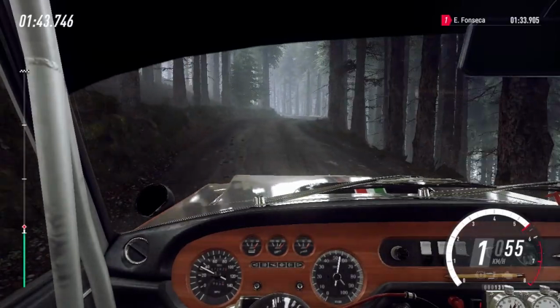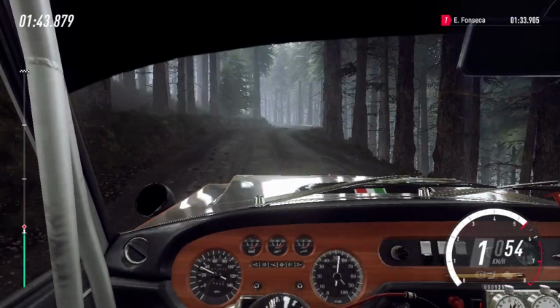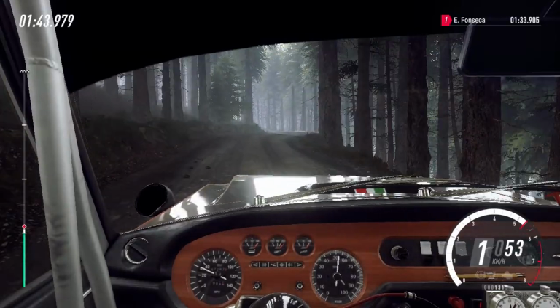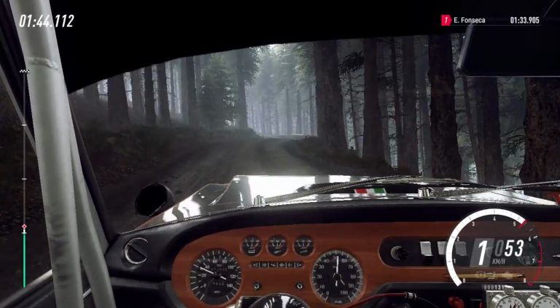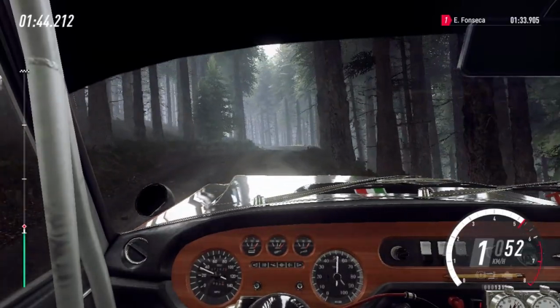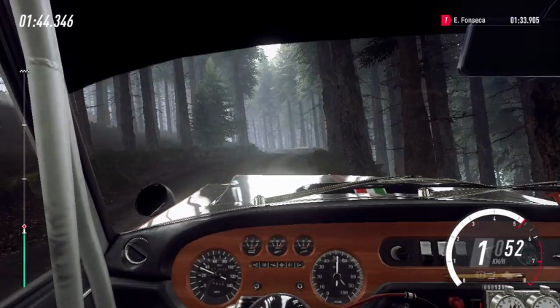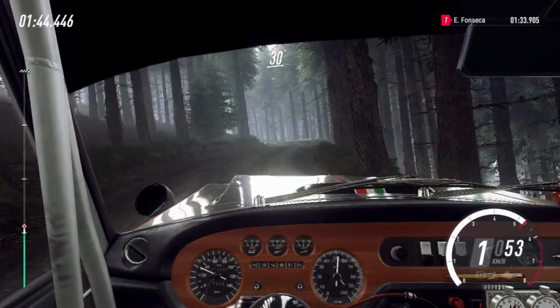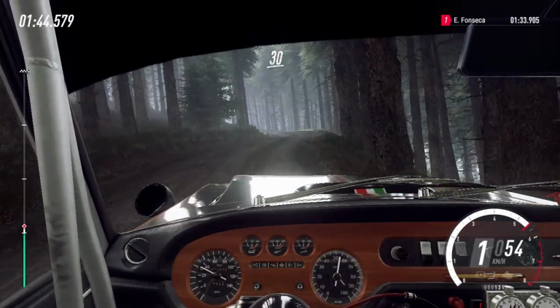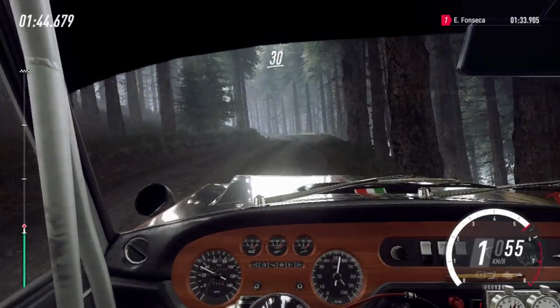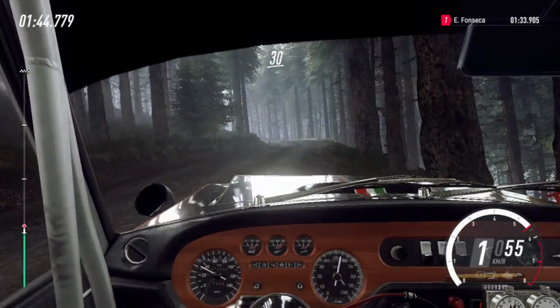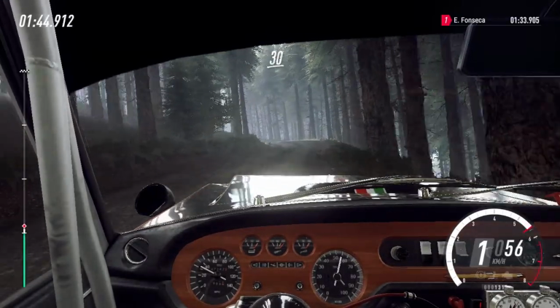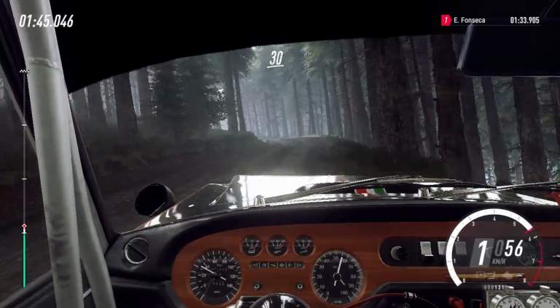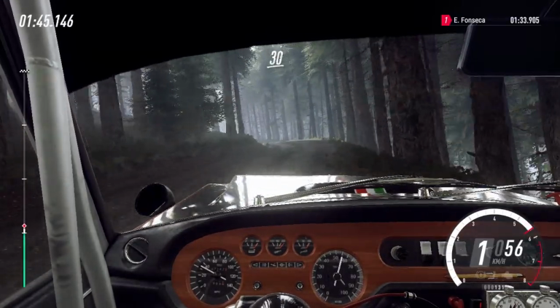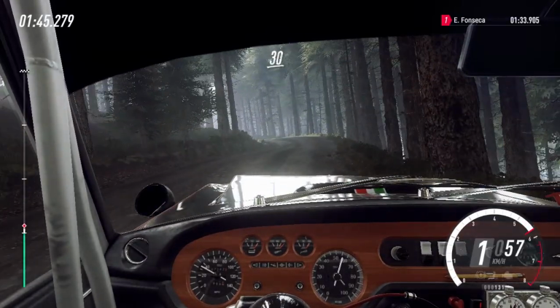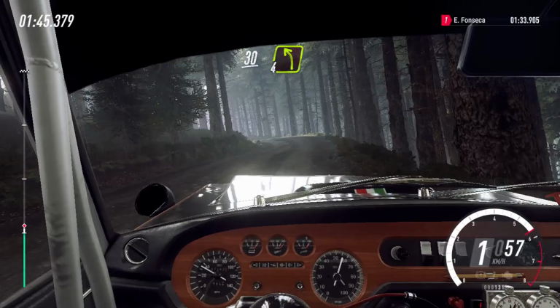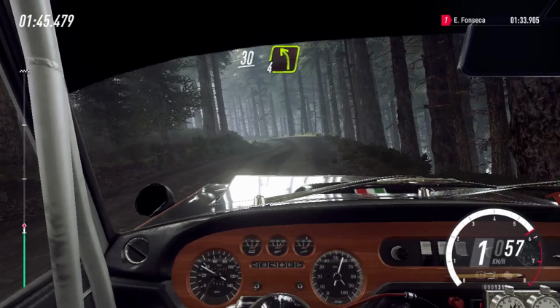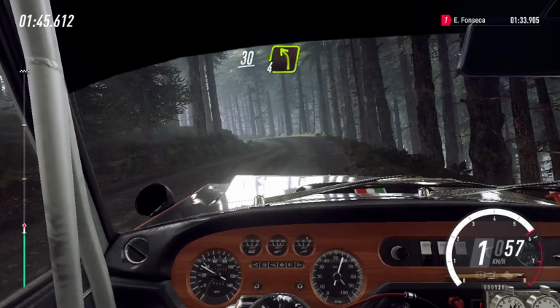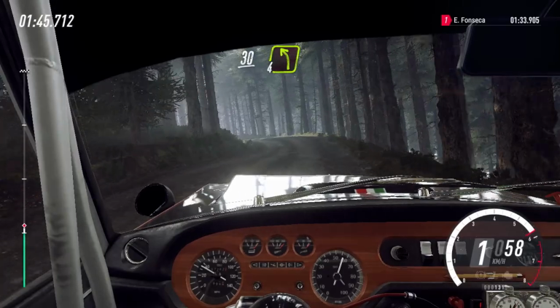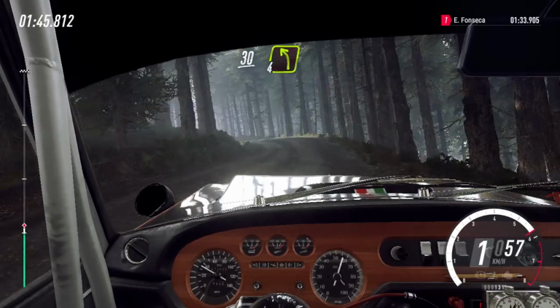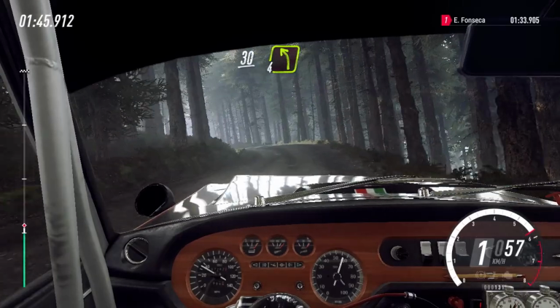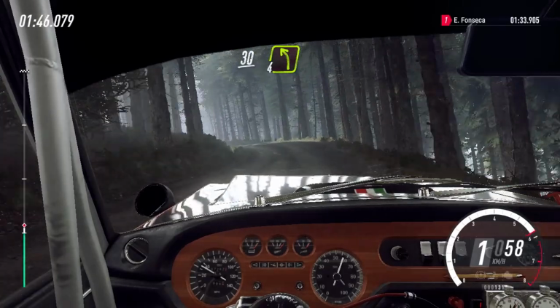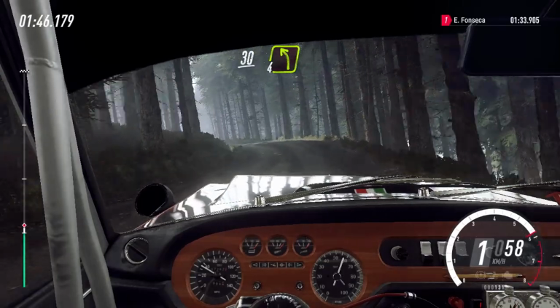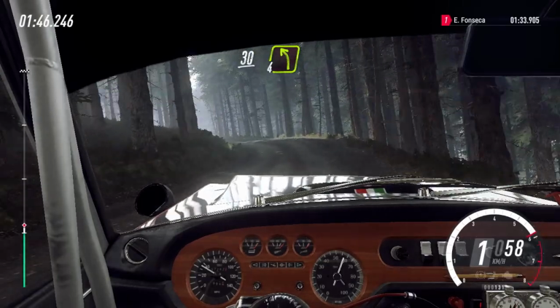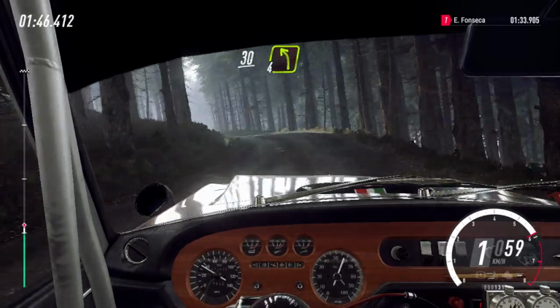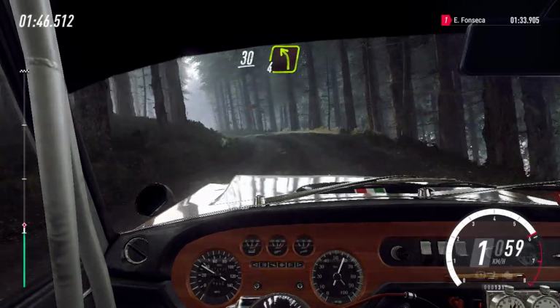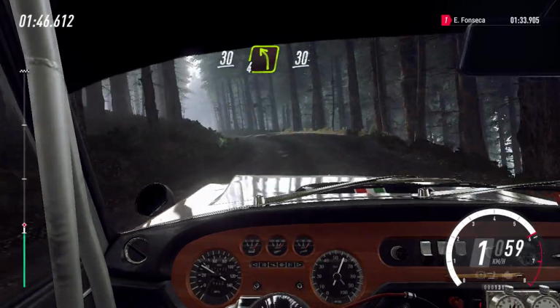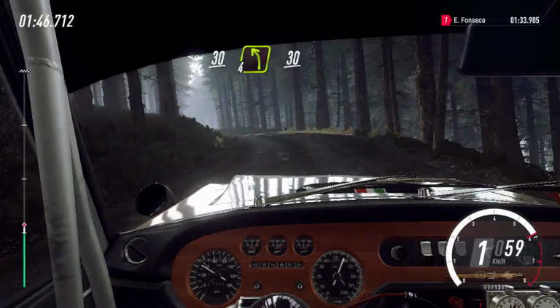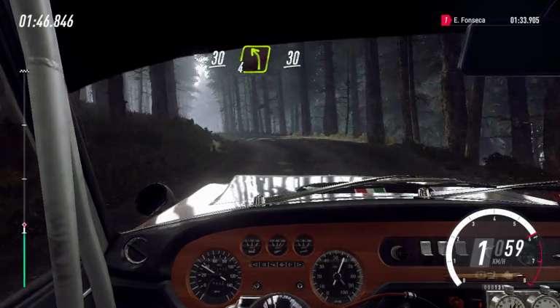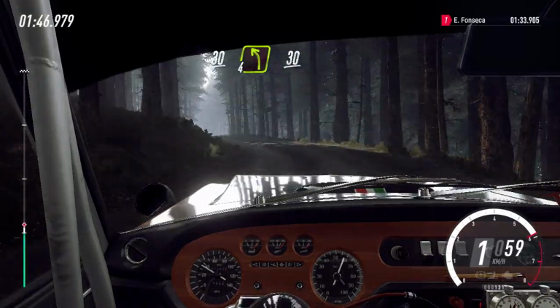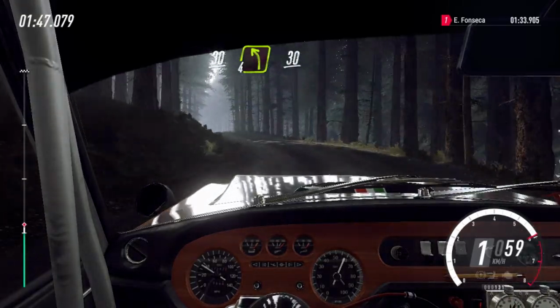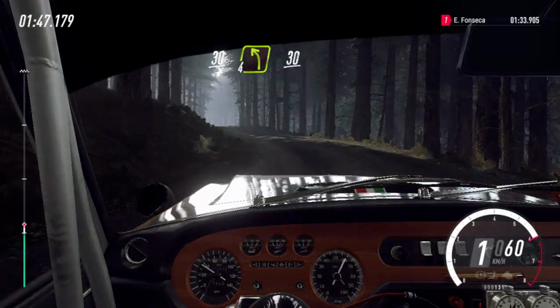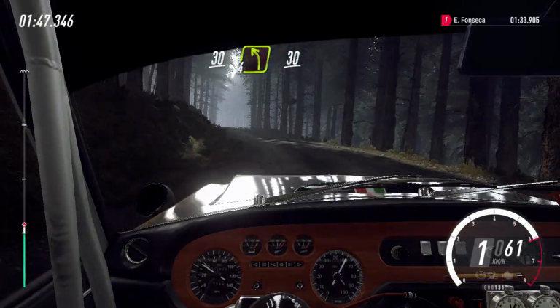30 sobre lombas, esquerda 4 longa, para manter a direita sobre 30.